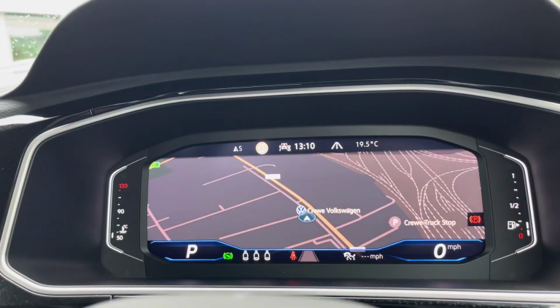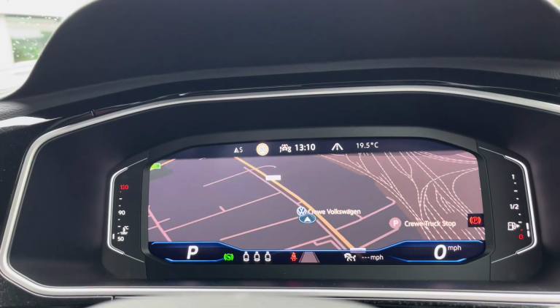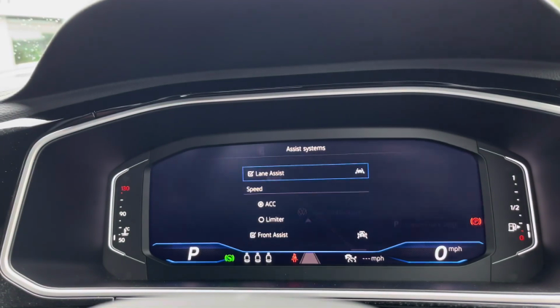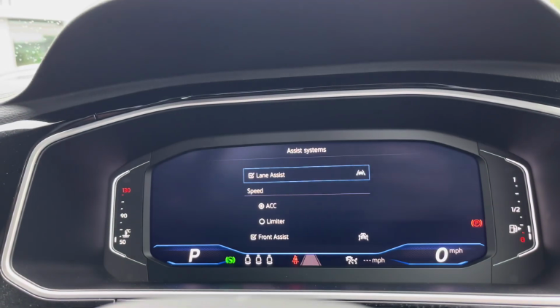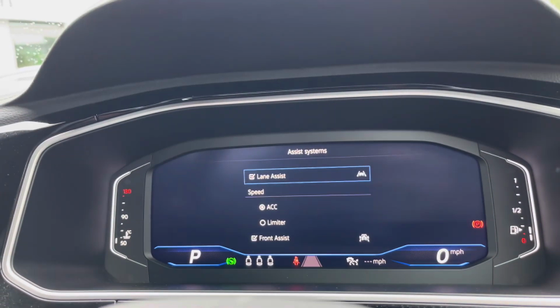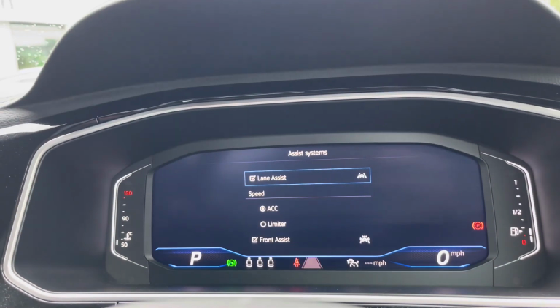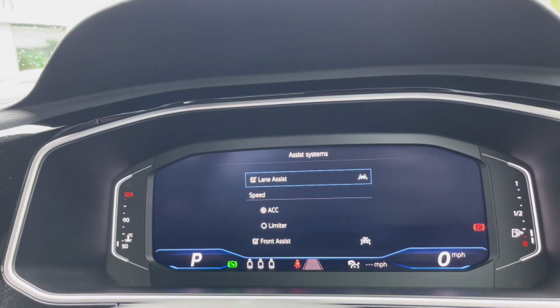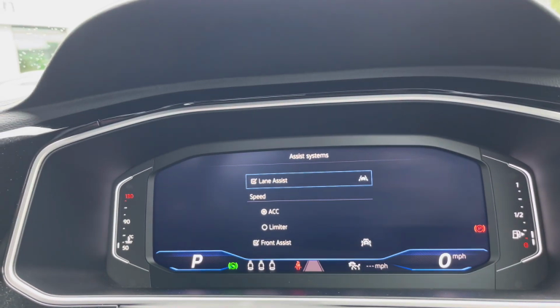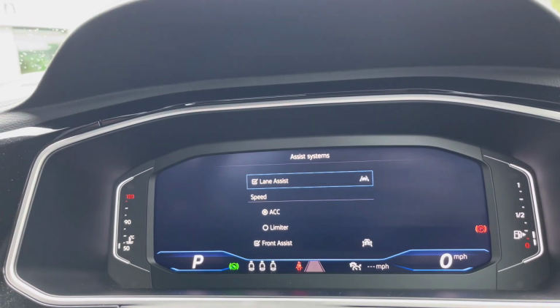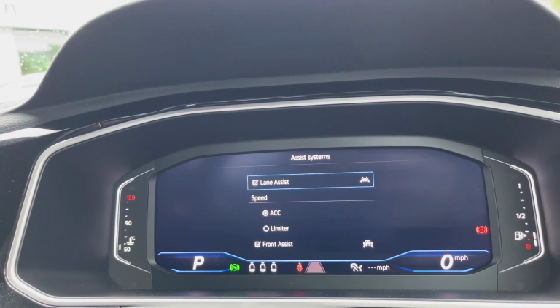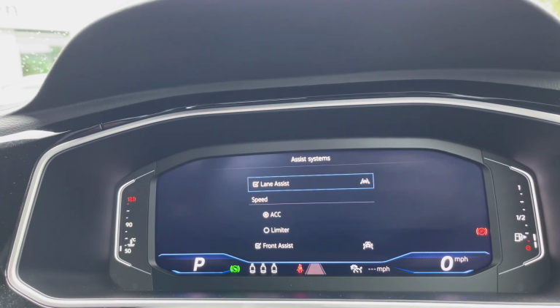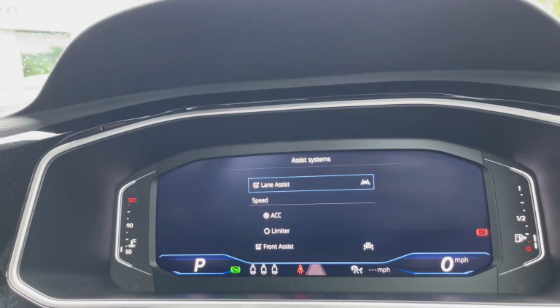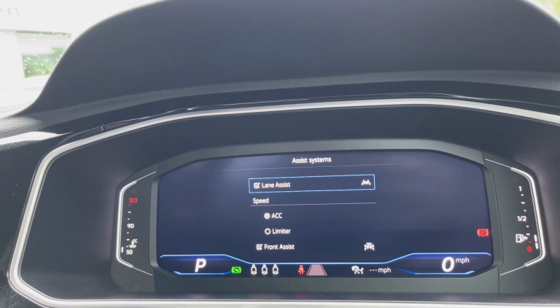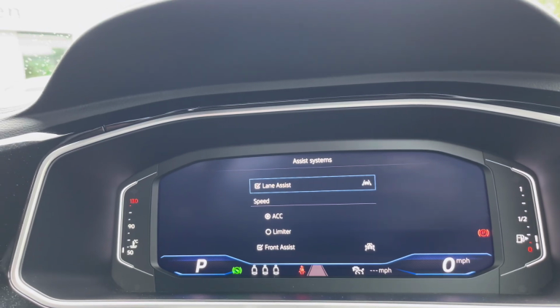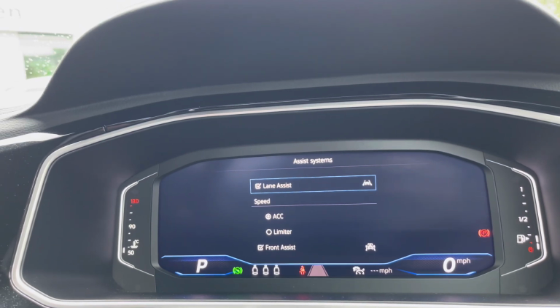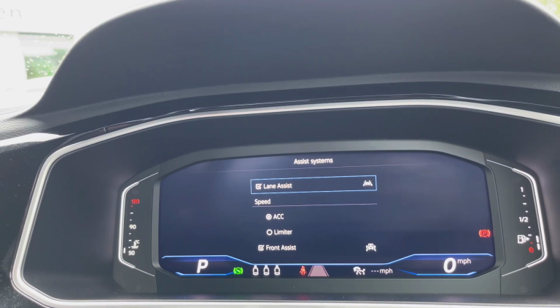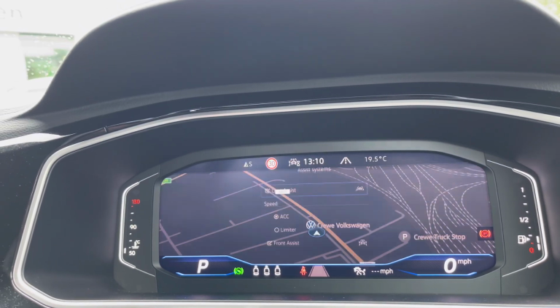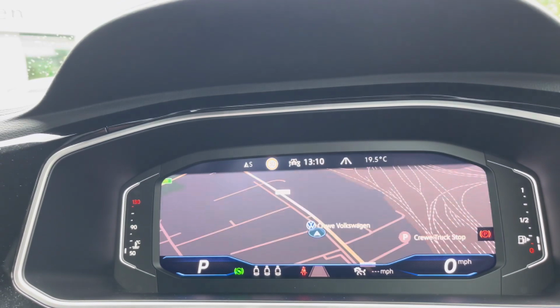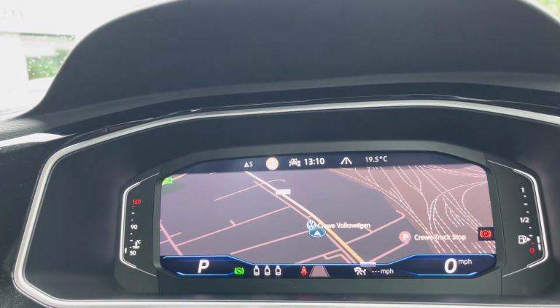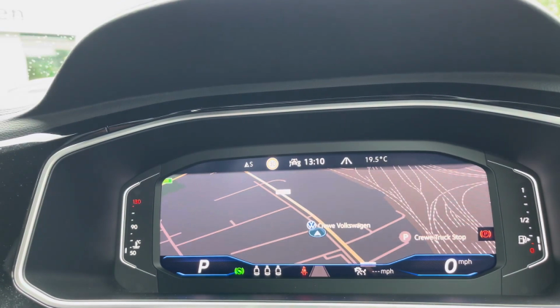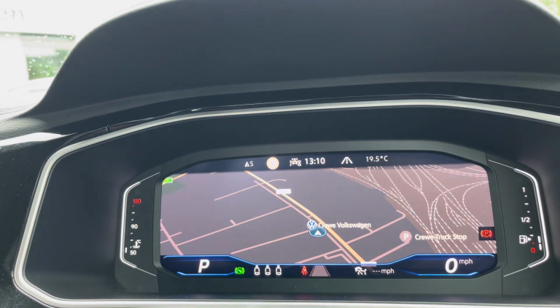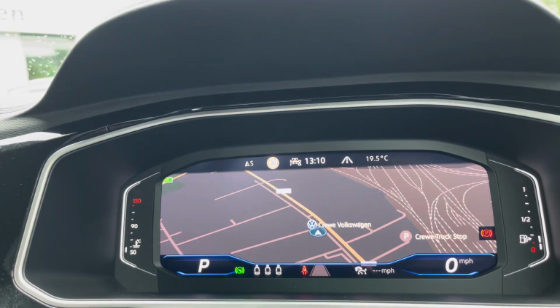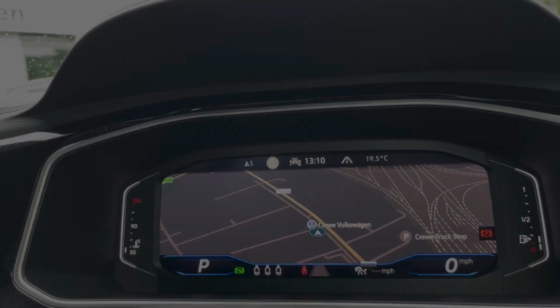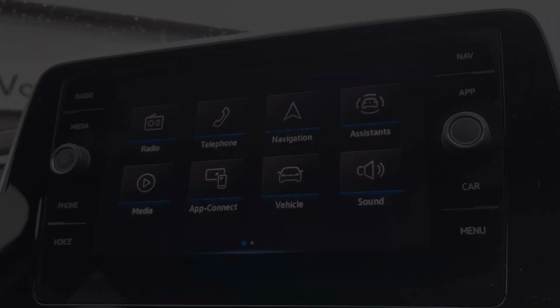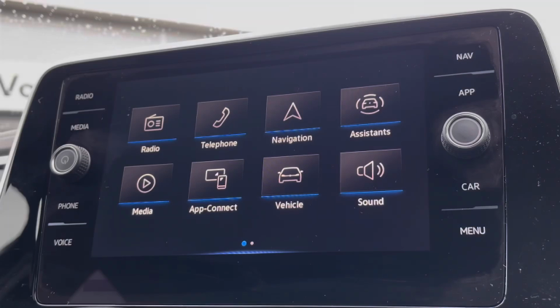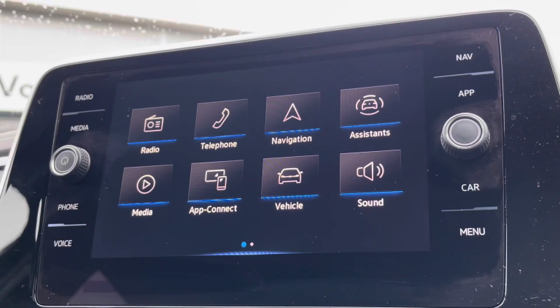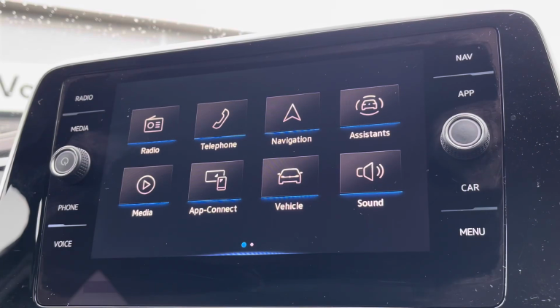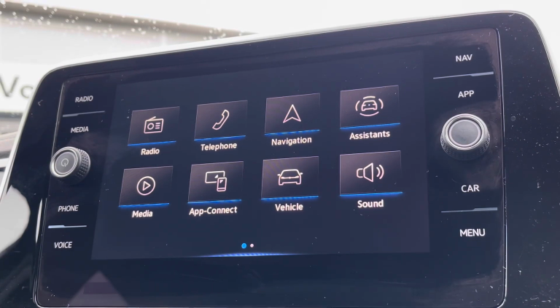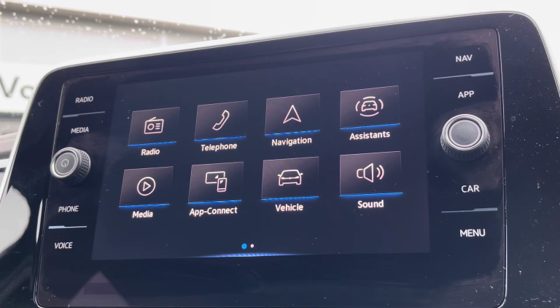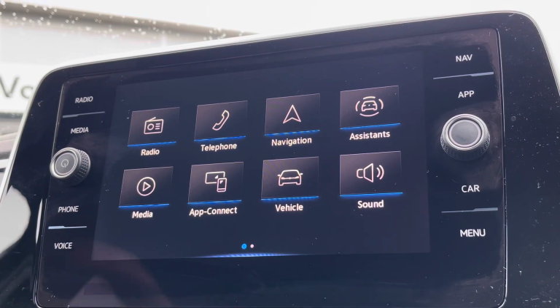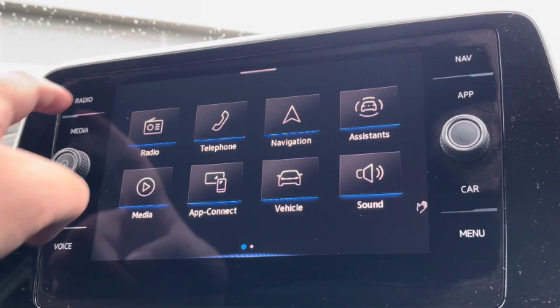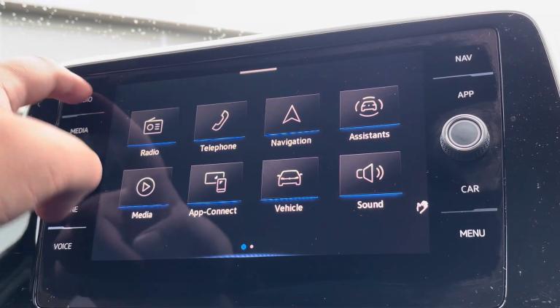Just behind the wheel, you've got a full digital display housing all your vital driving information, including assistance systems on board such as lane assist.